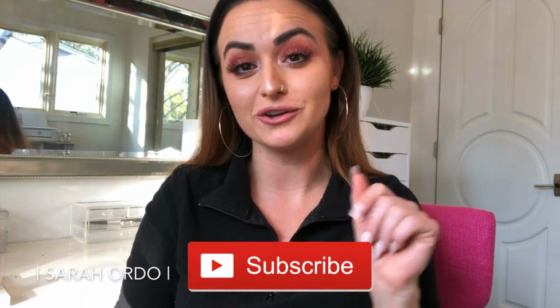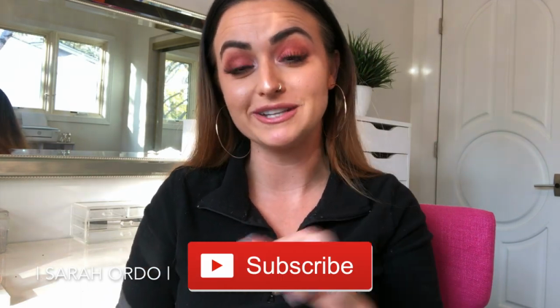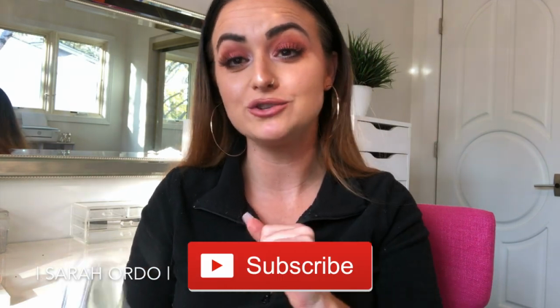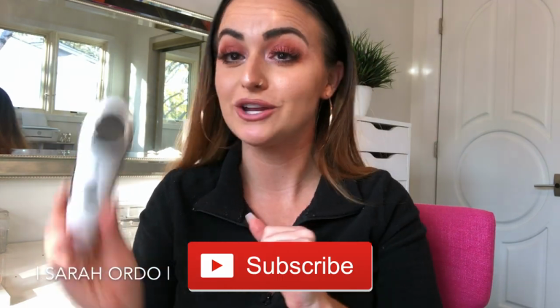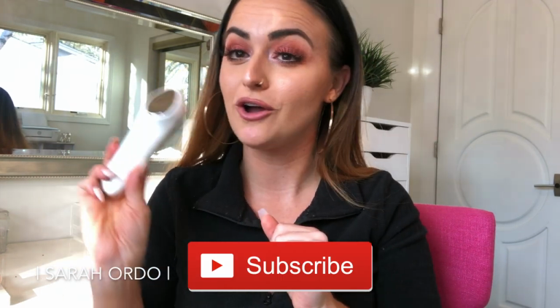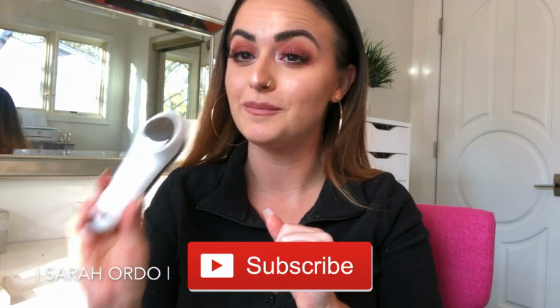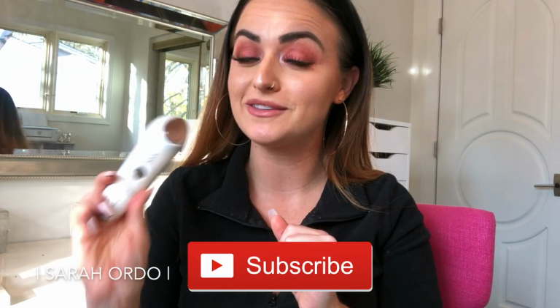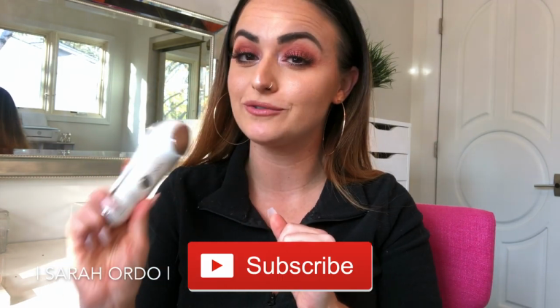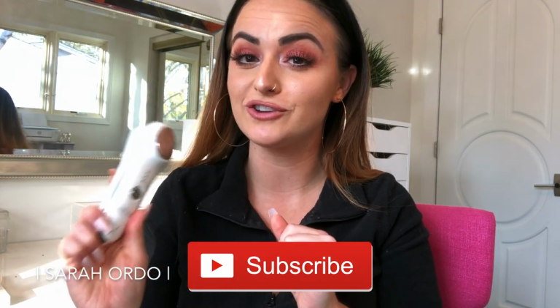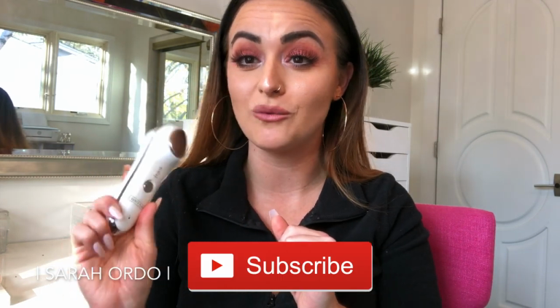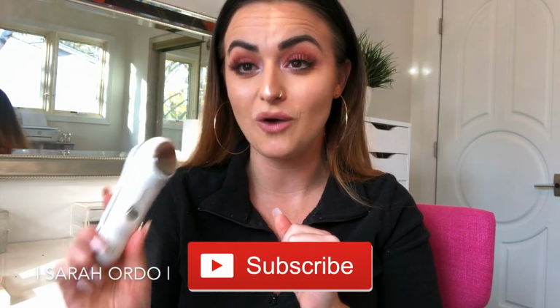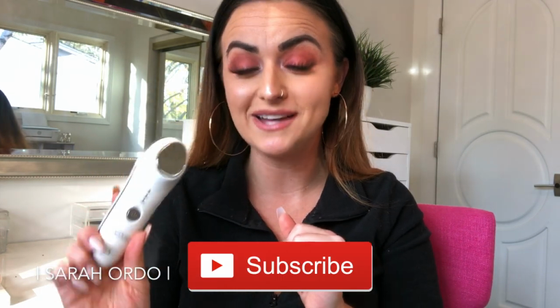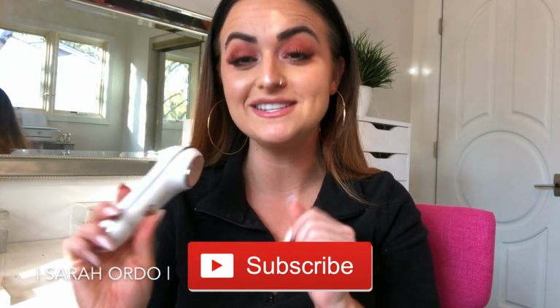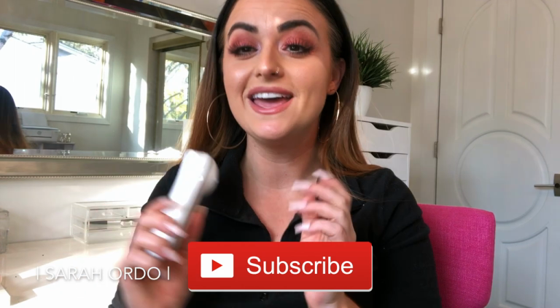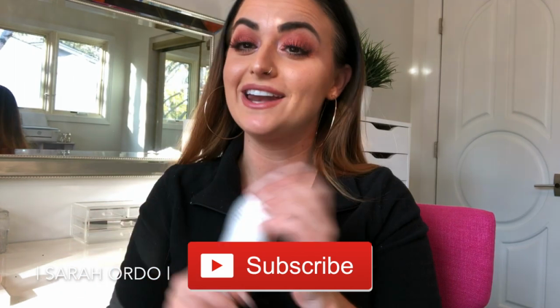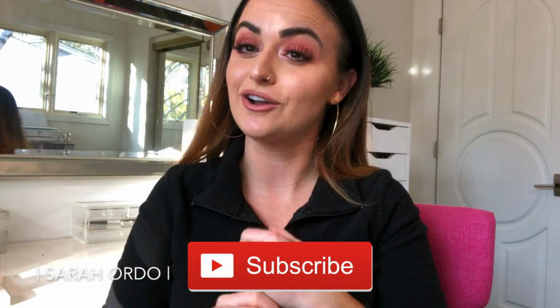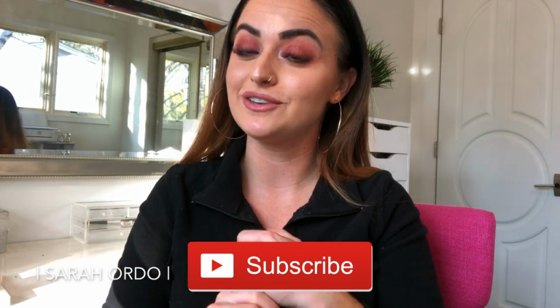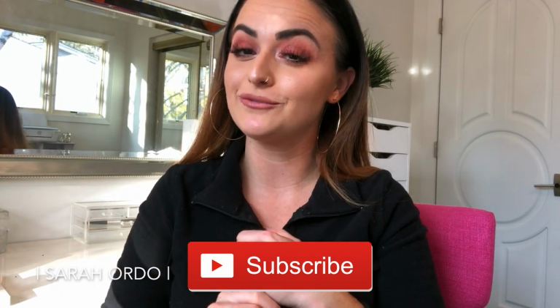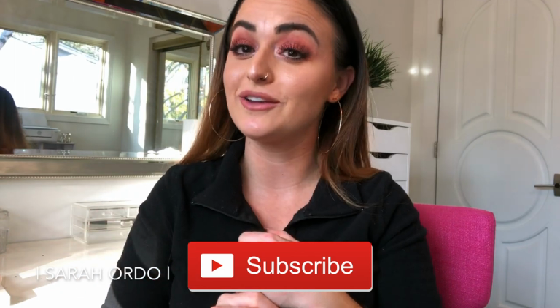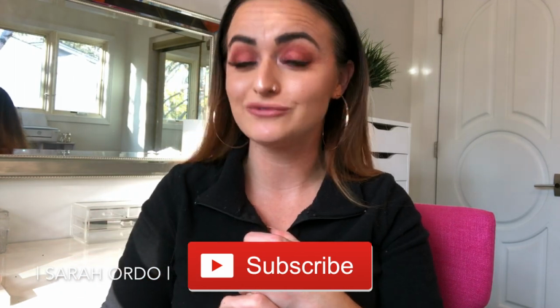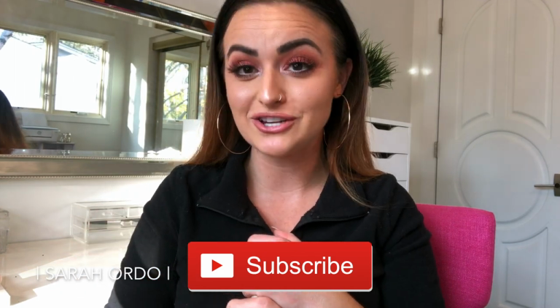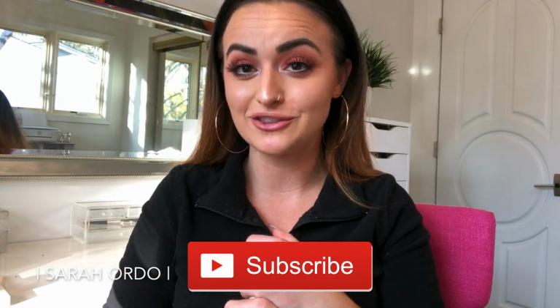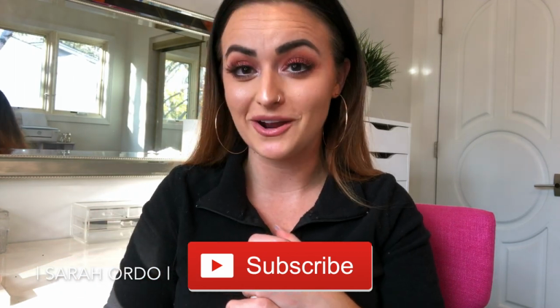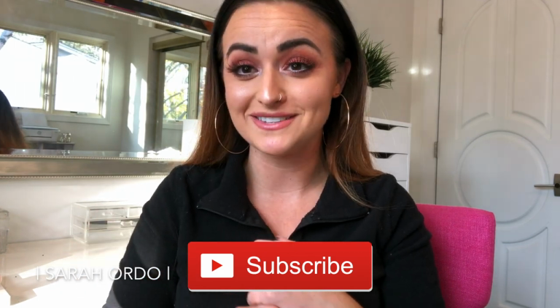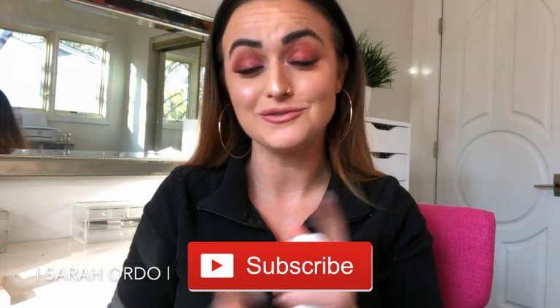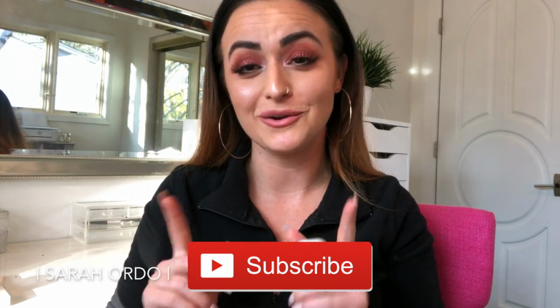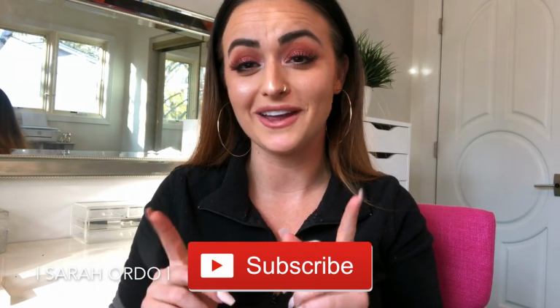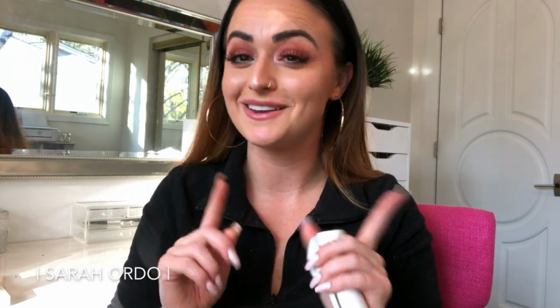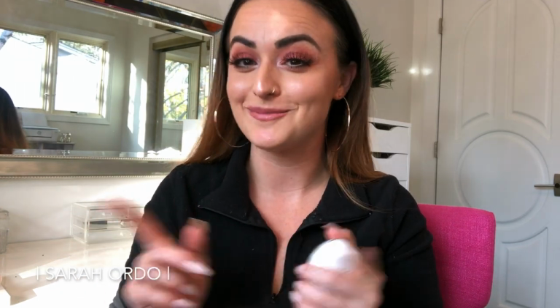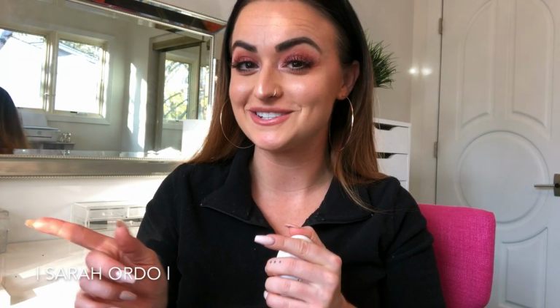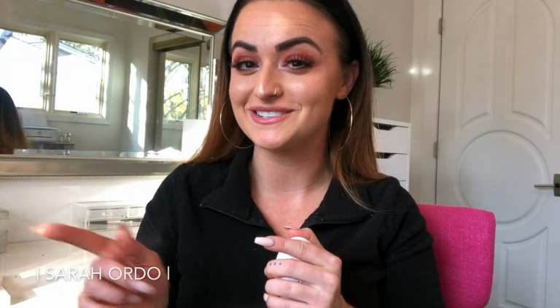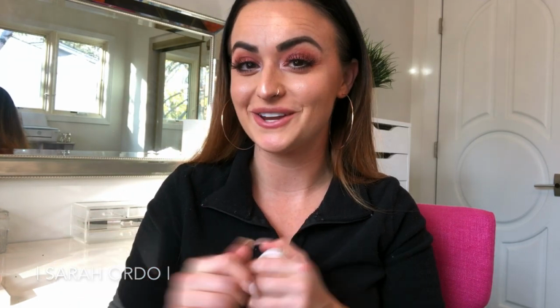If y'all are ready to hear all about the Forever Young wand and hear how you can get it for a fraction of the price, you can go ahead and keep on watching this video.